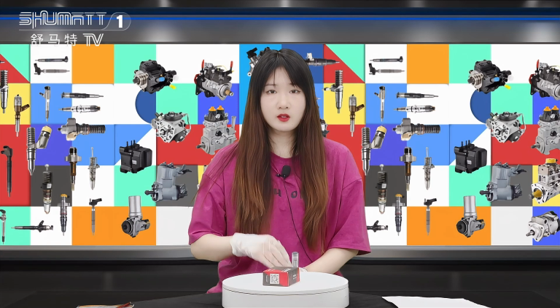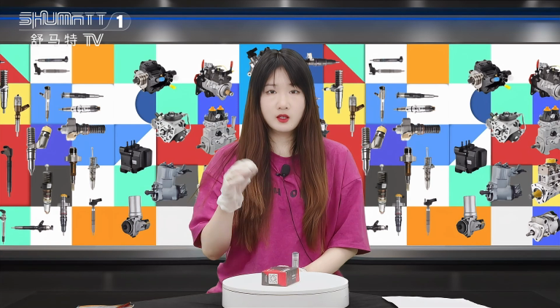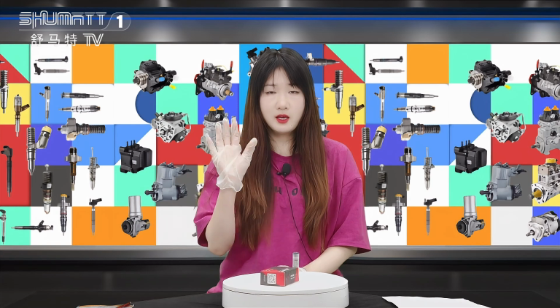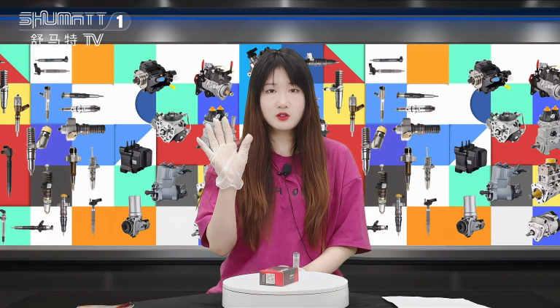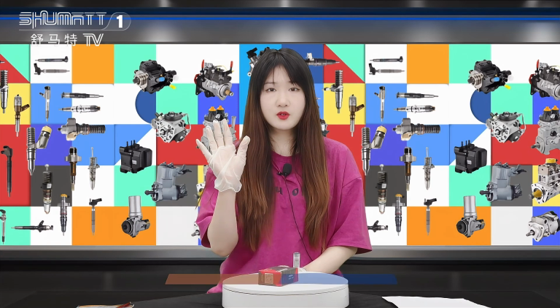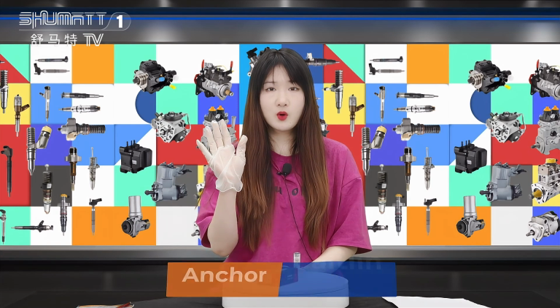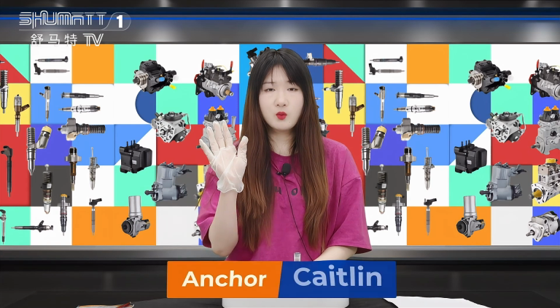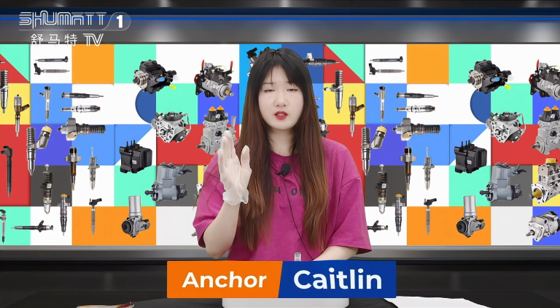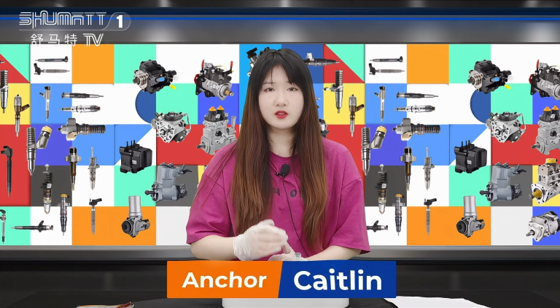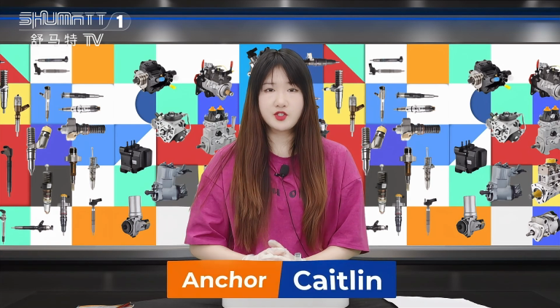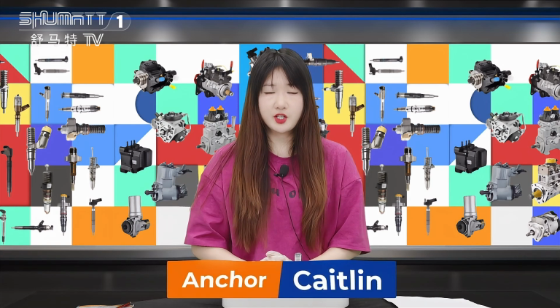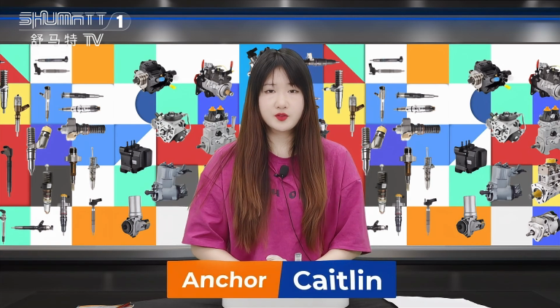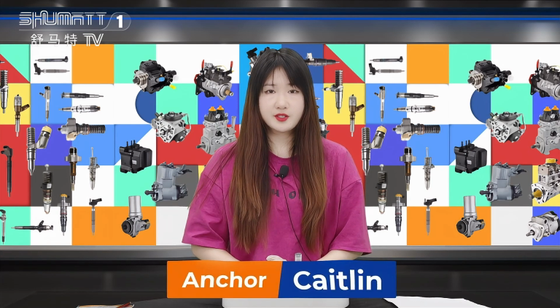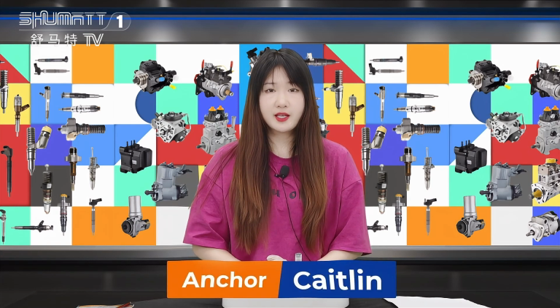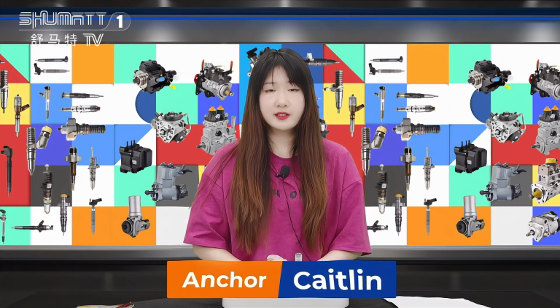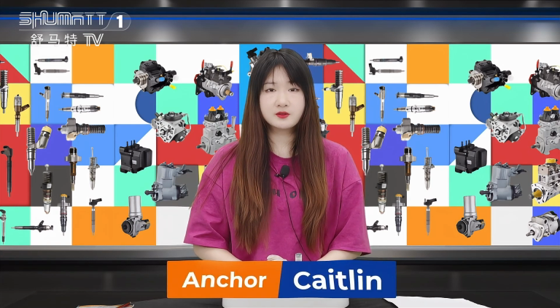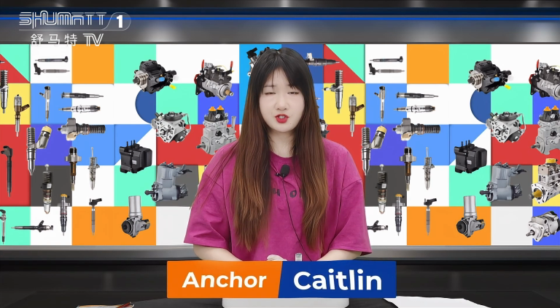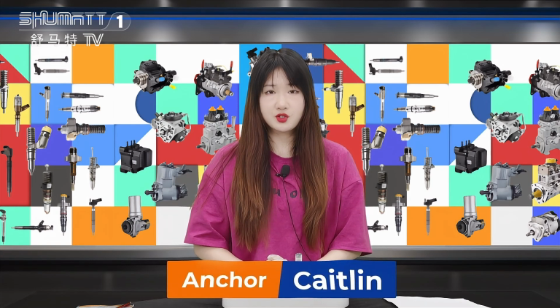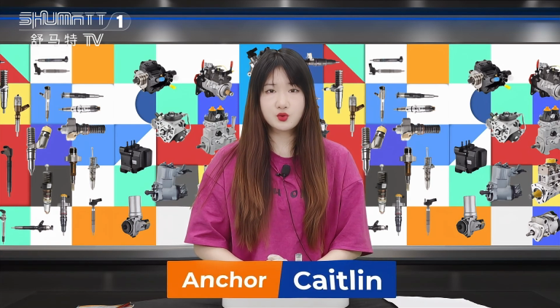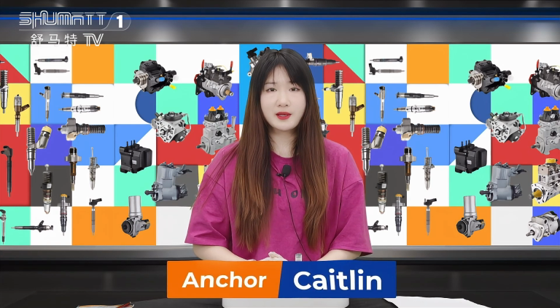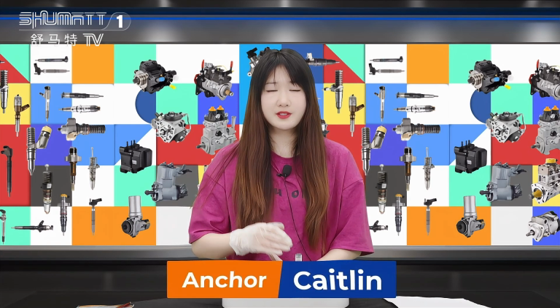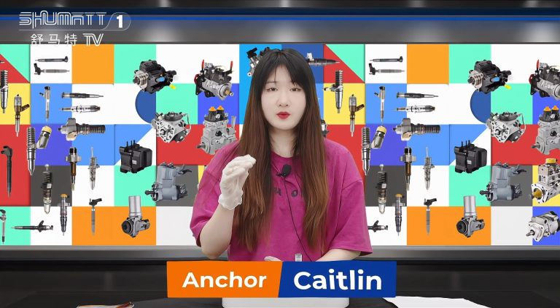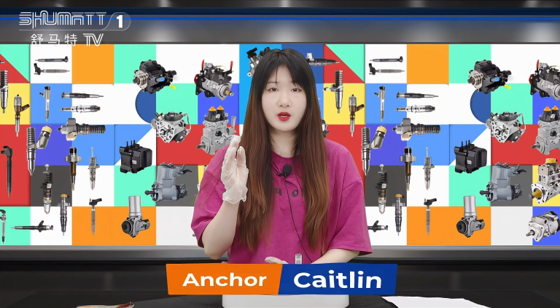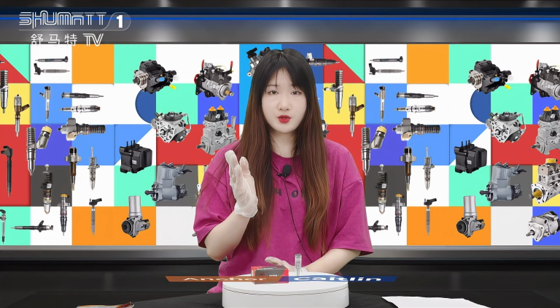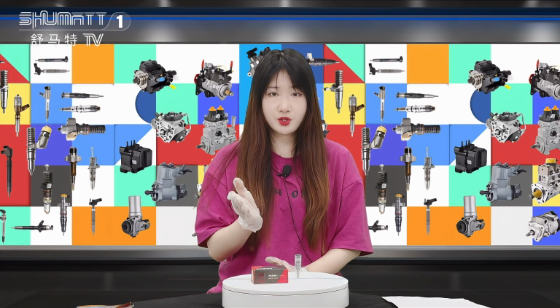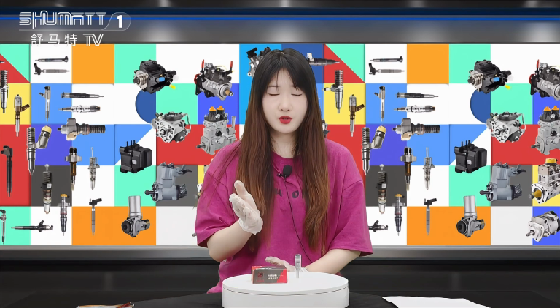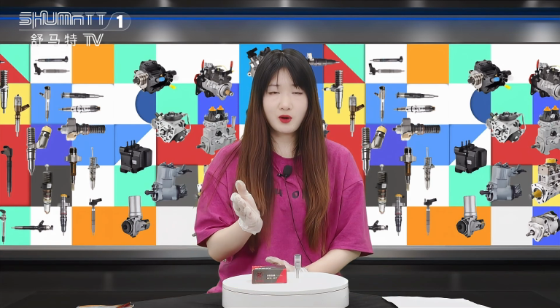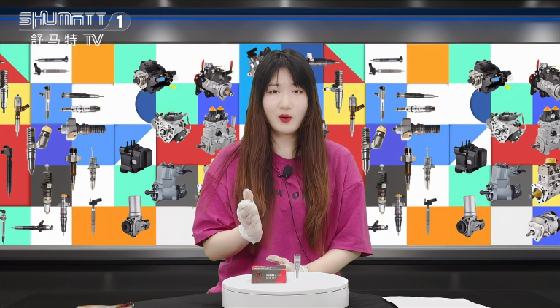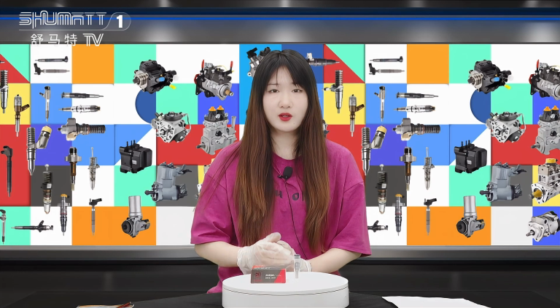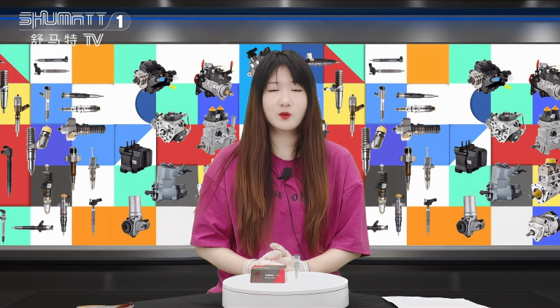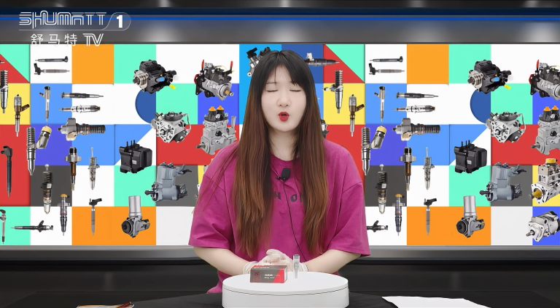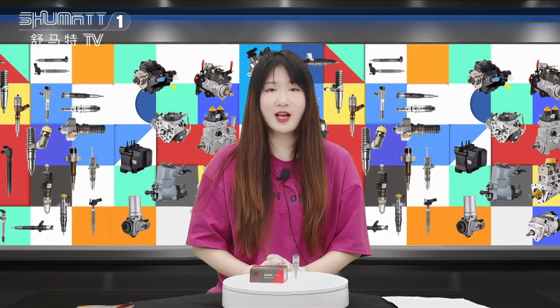Hello everyone, welcome to our channel. This is Caitlin Fangsheng Zhumai. Today we will show you our high quality product.